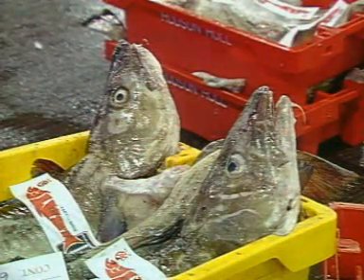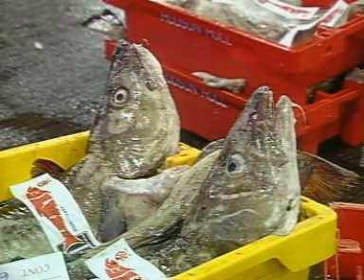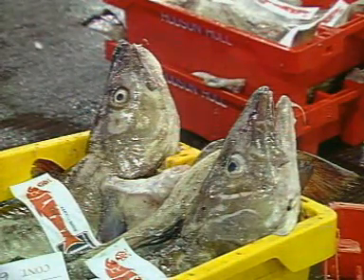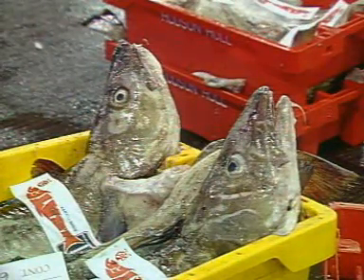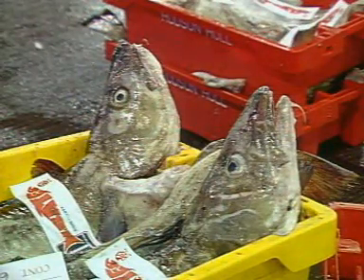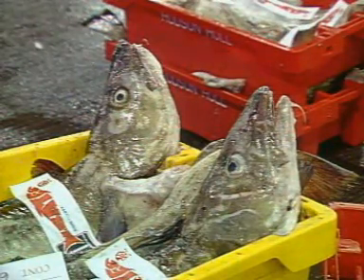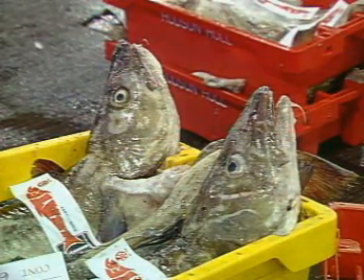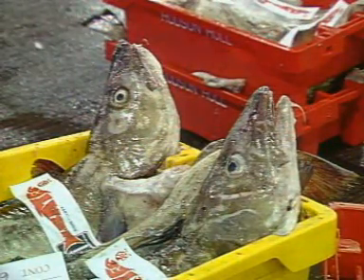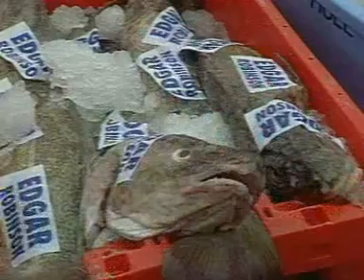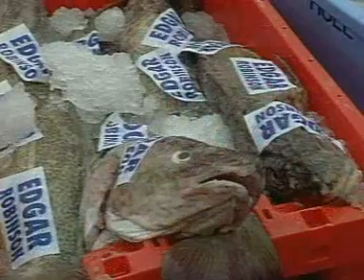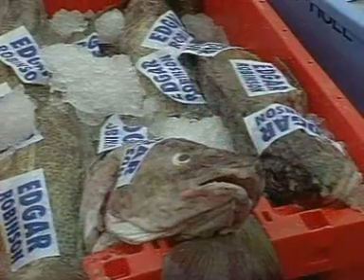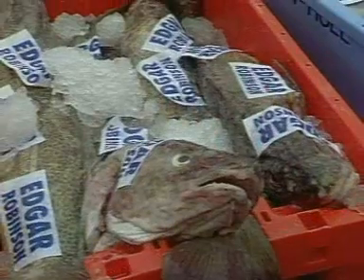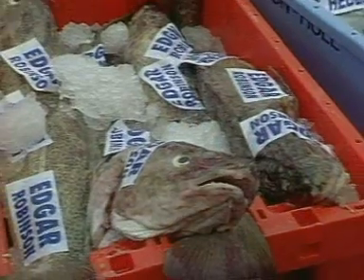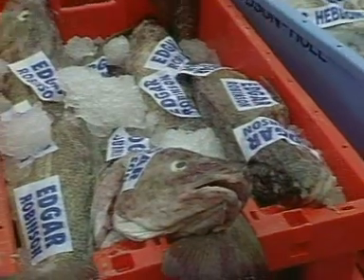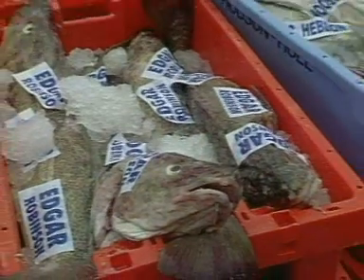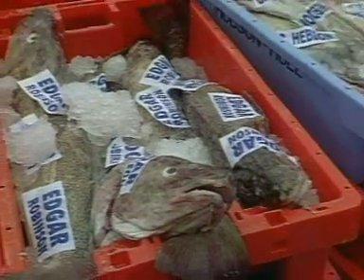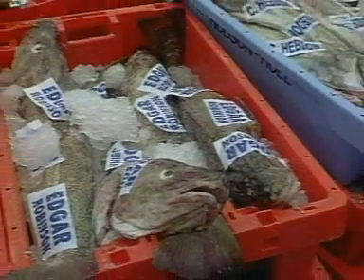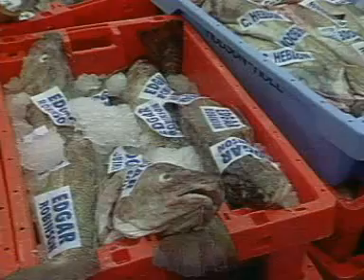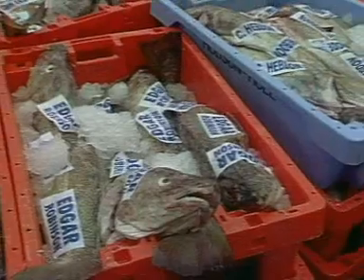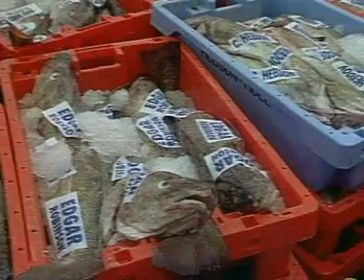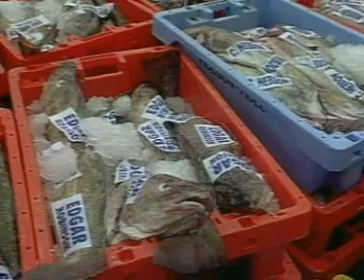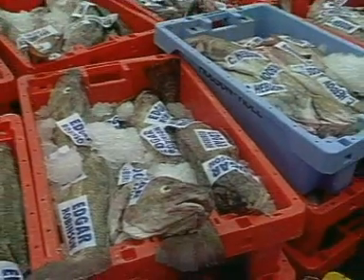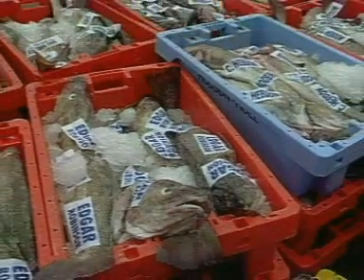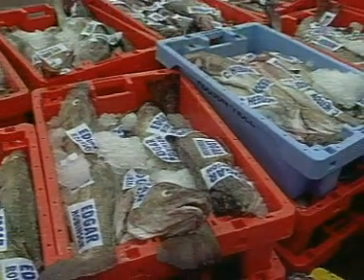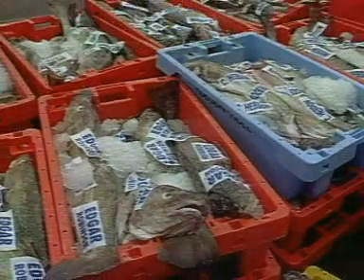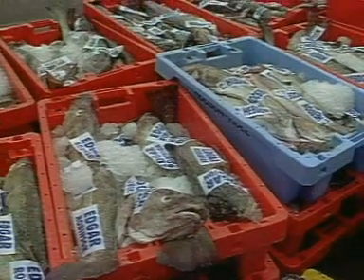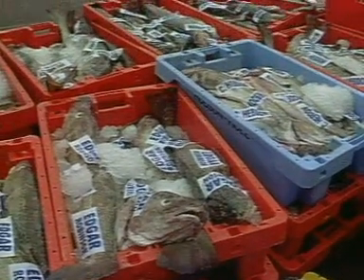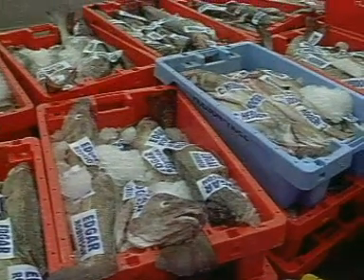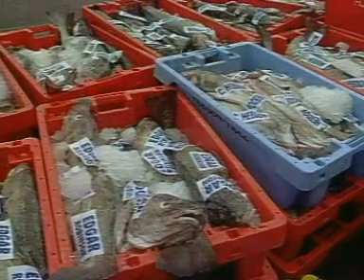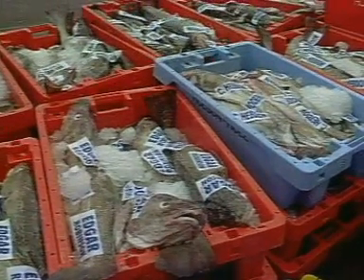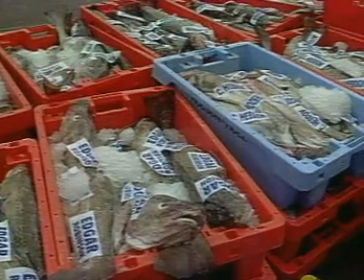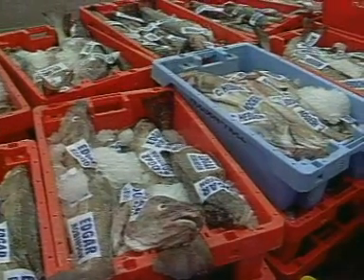If you smell dead fish, there must be dead fish particles up your nose. Yuck!